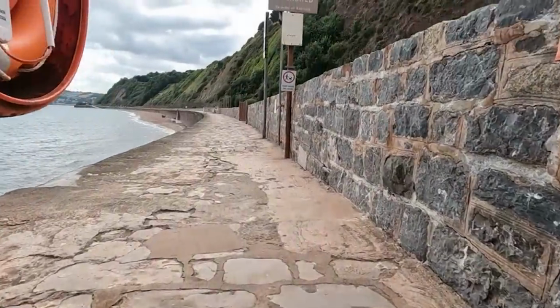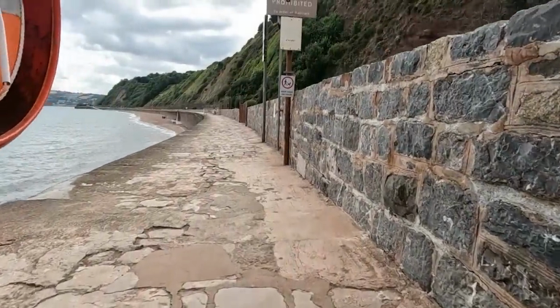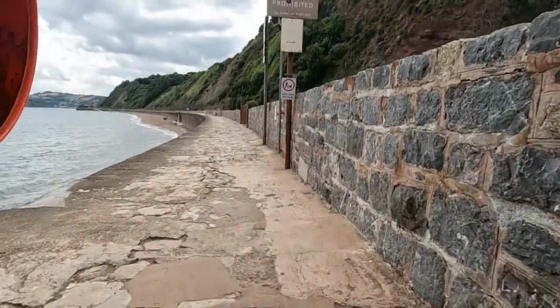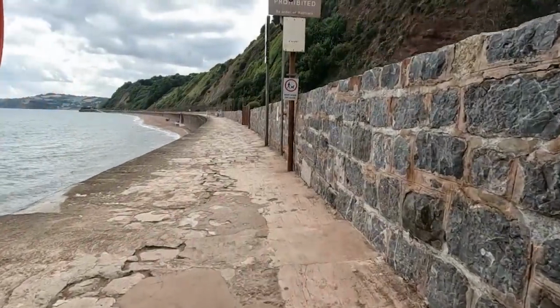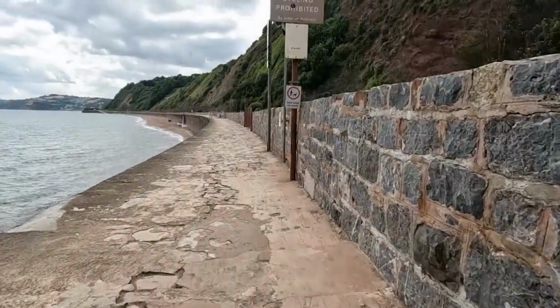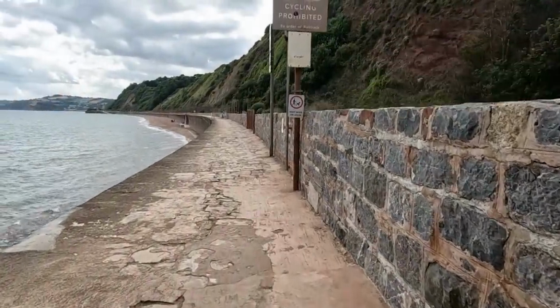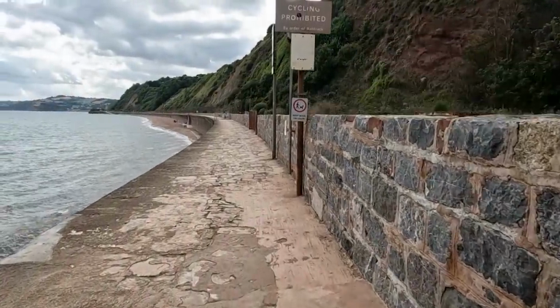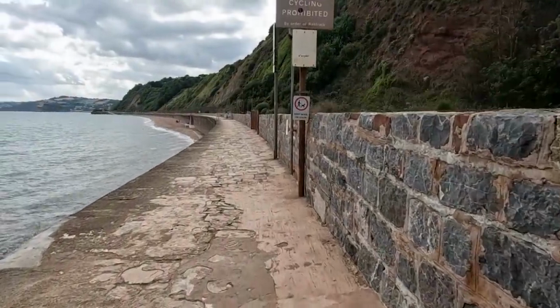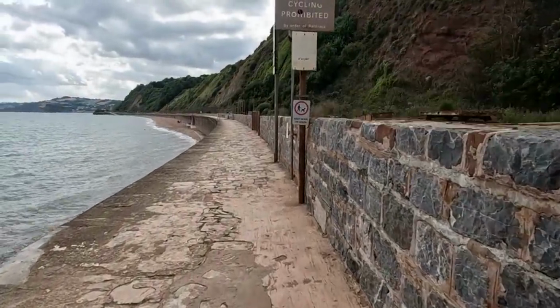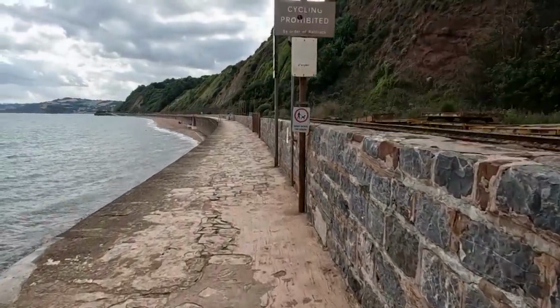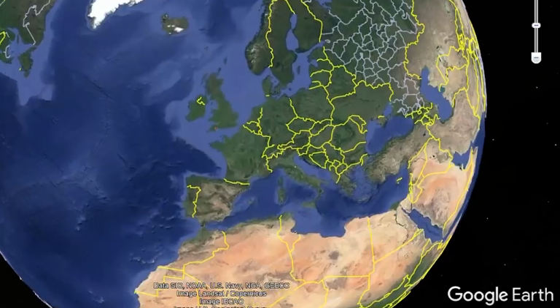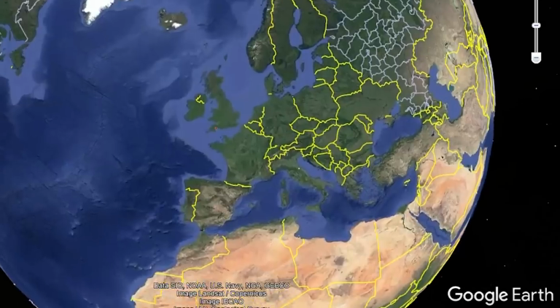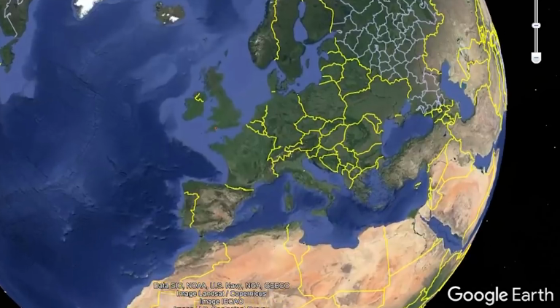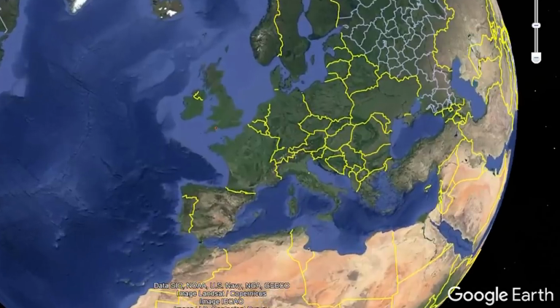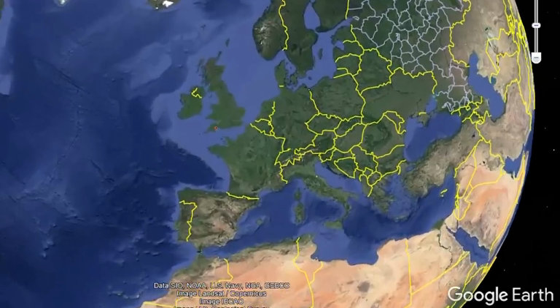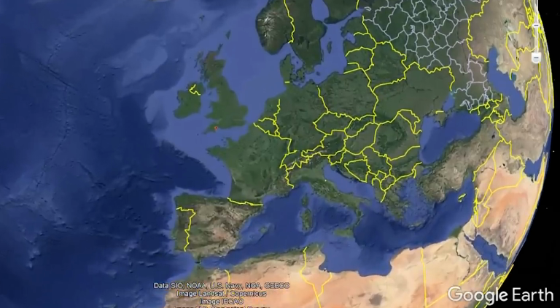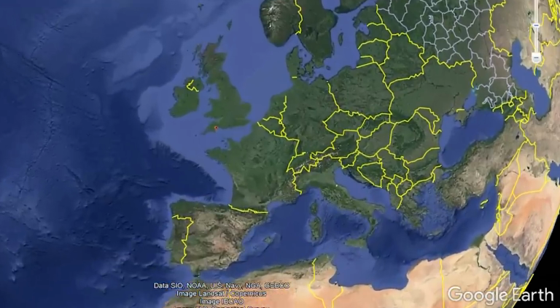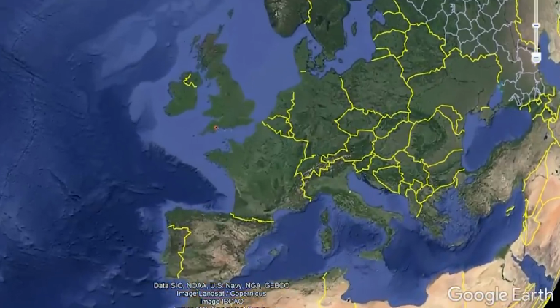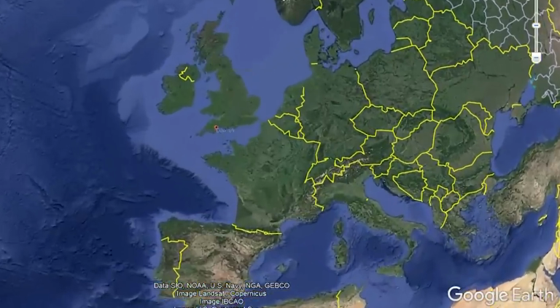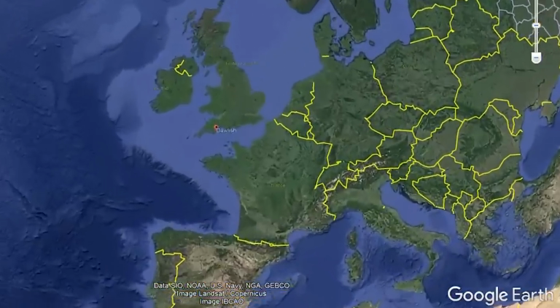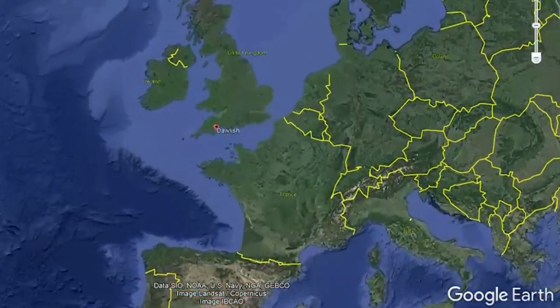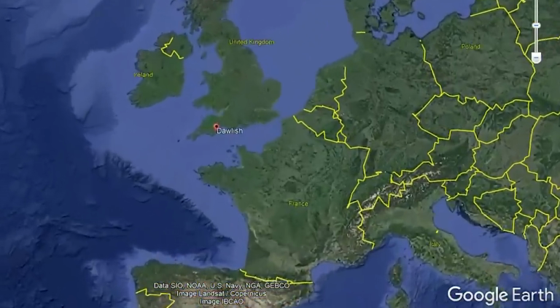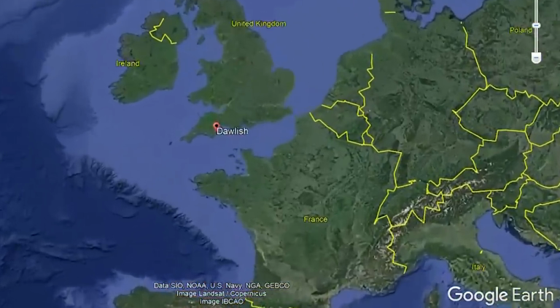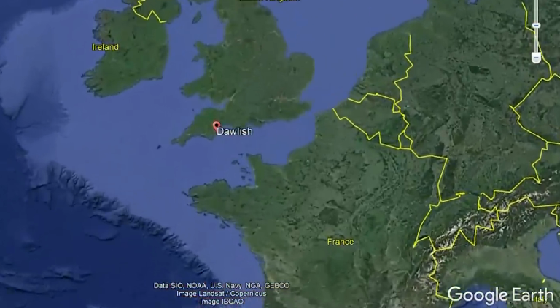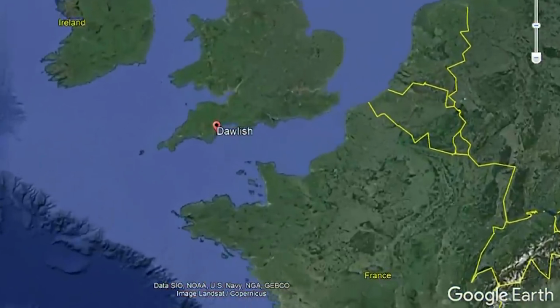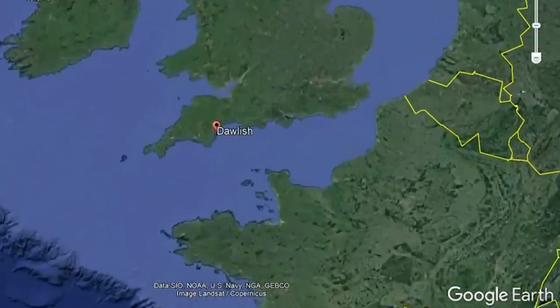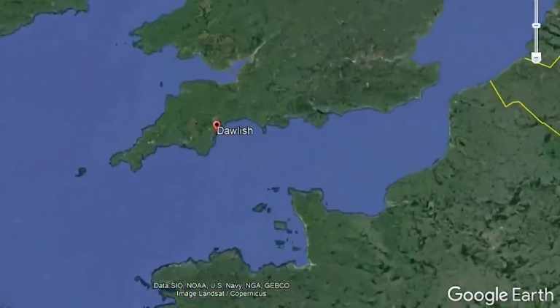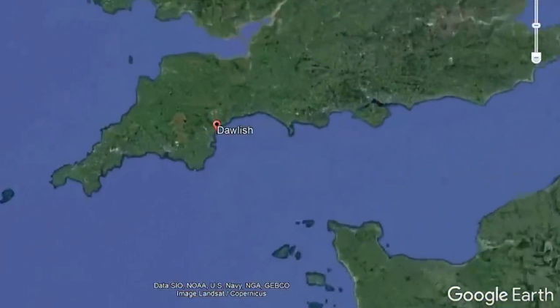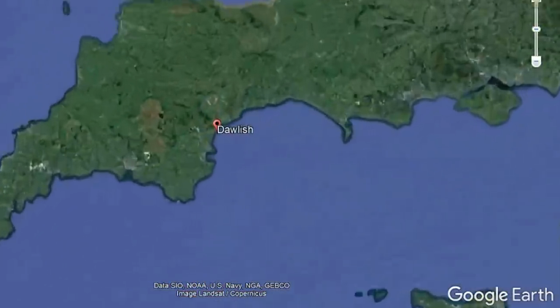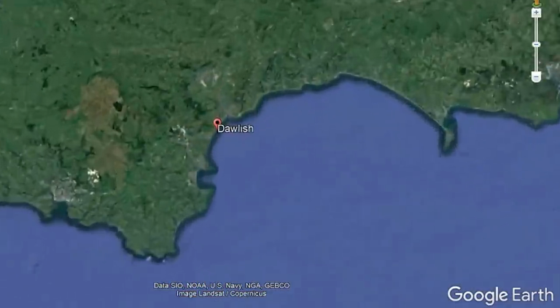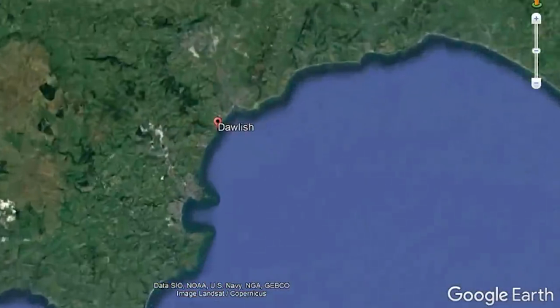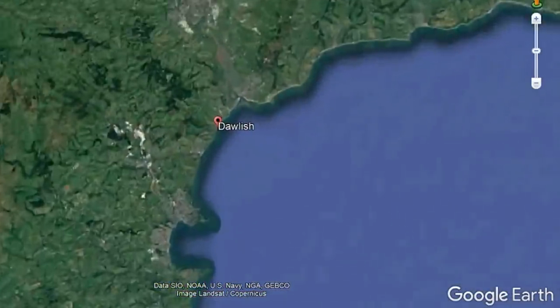And for those of you not familiar with this area, here is exactly where we are in the southwest of England.